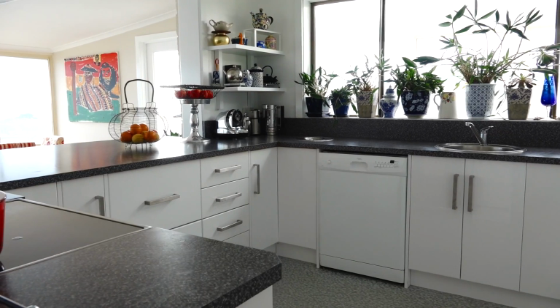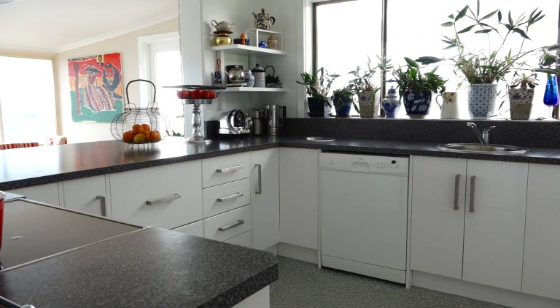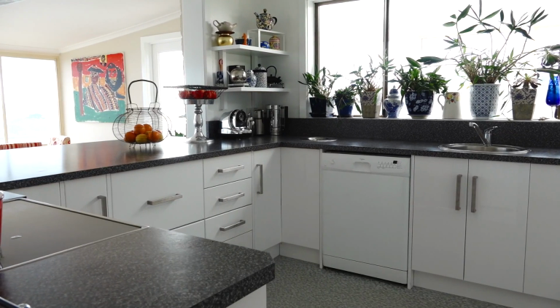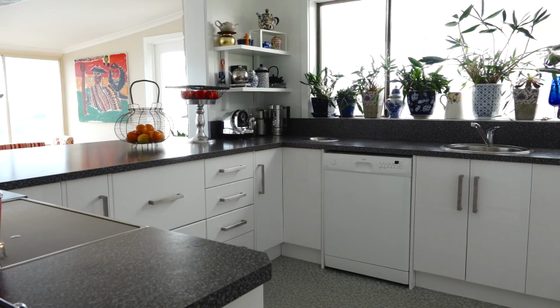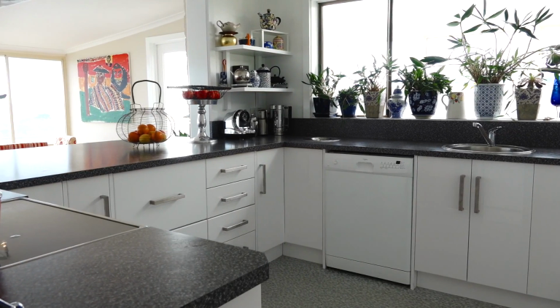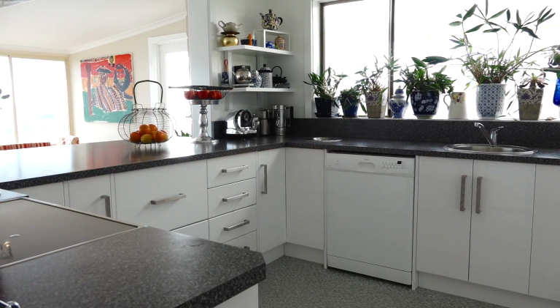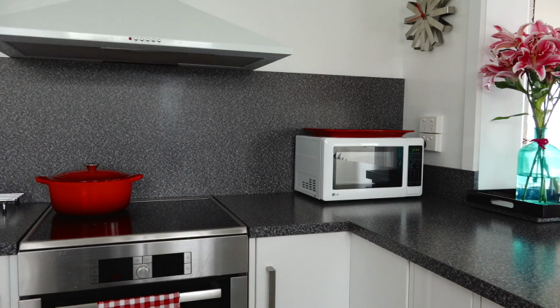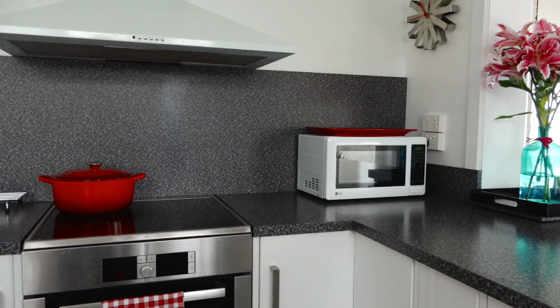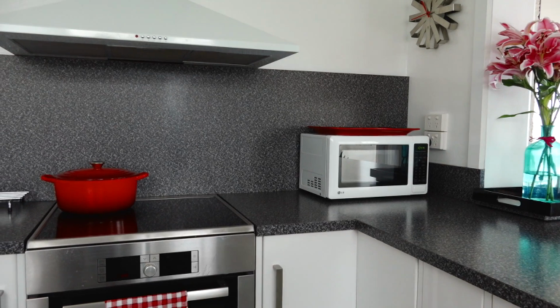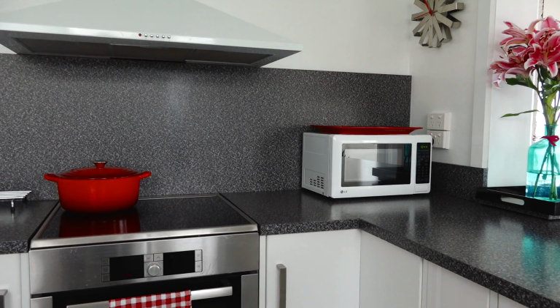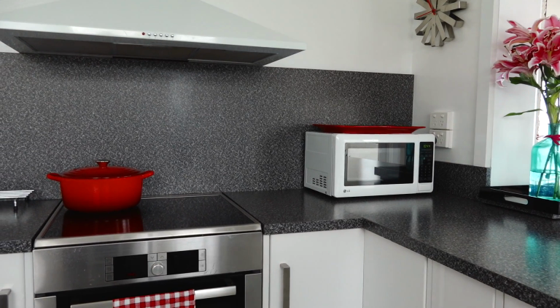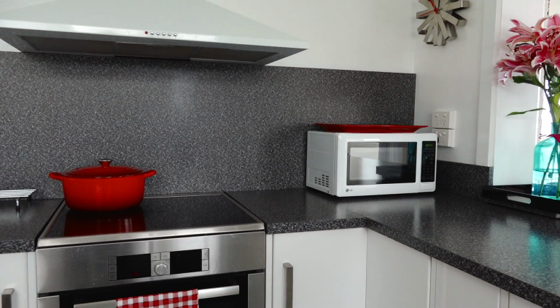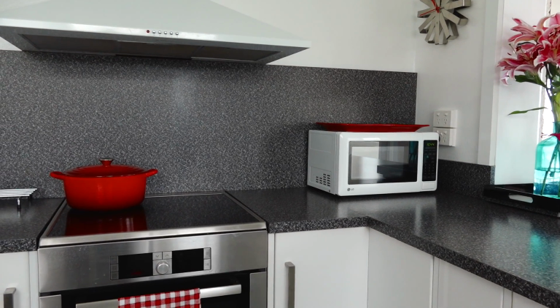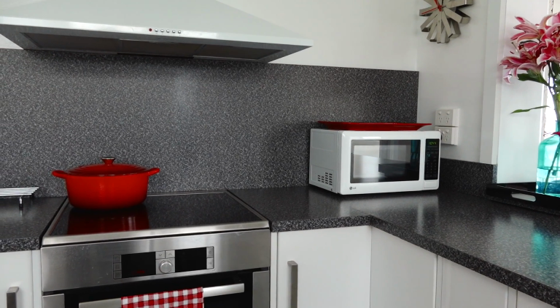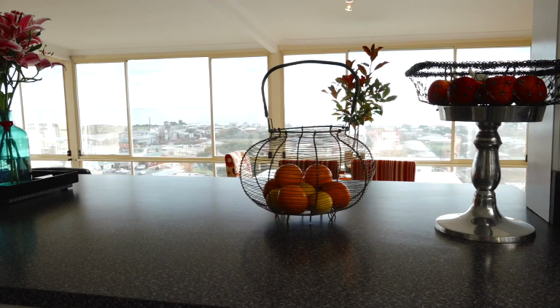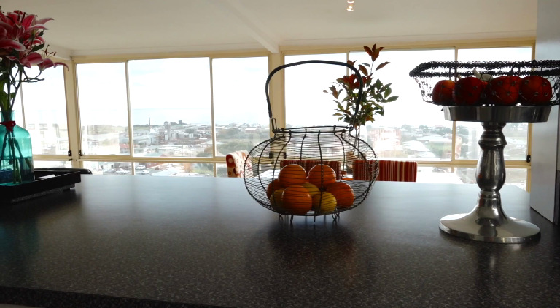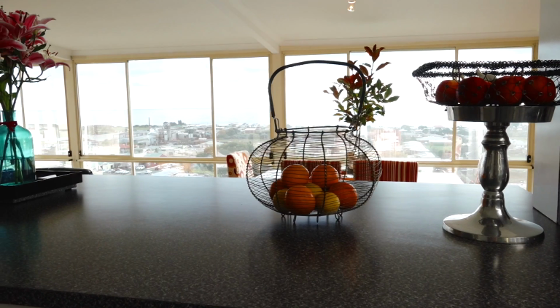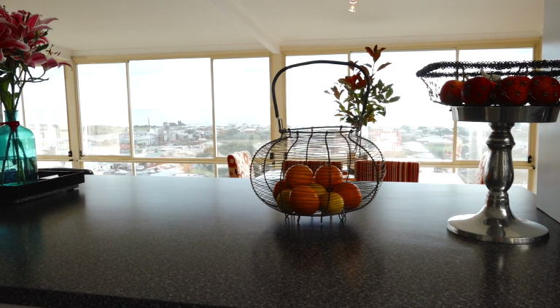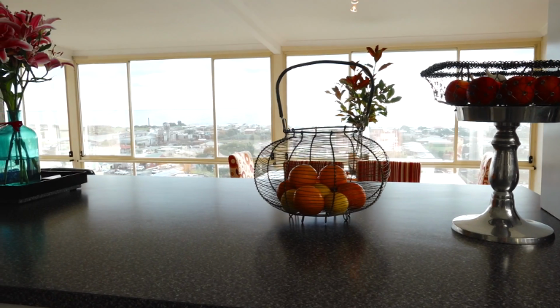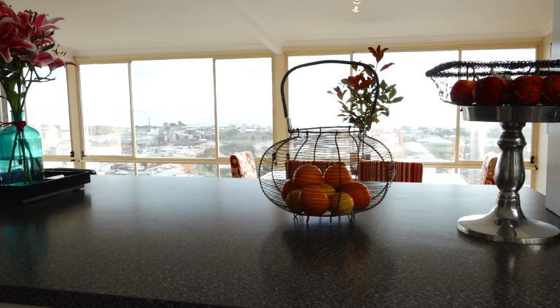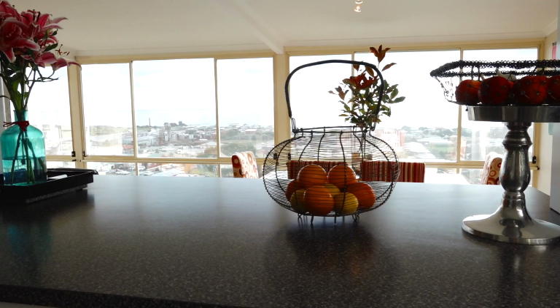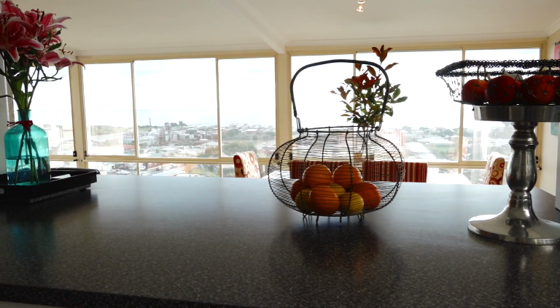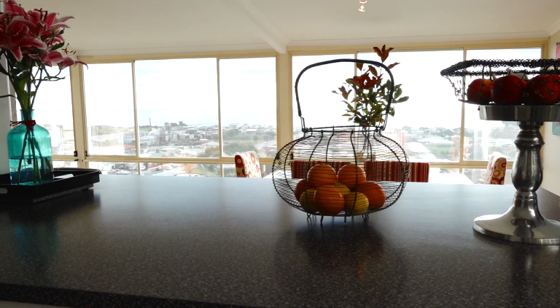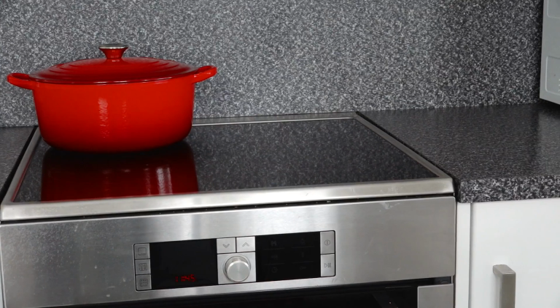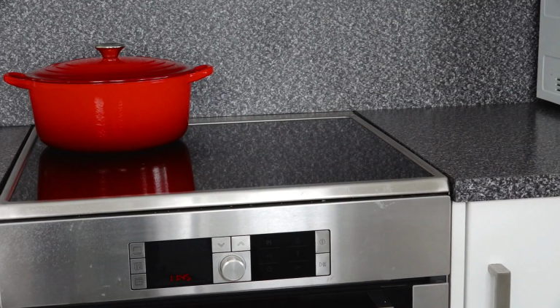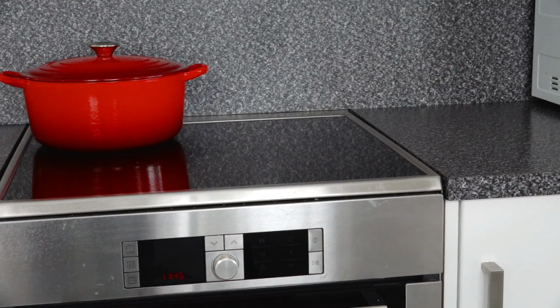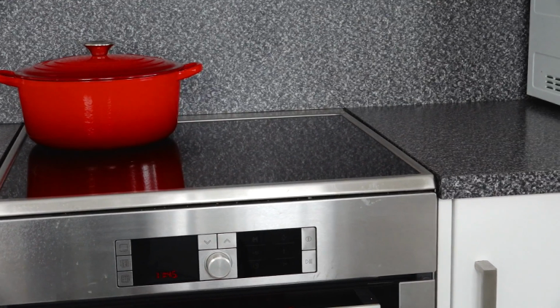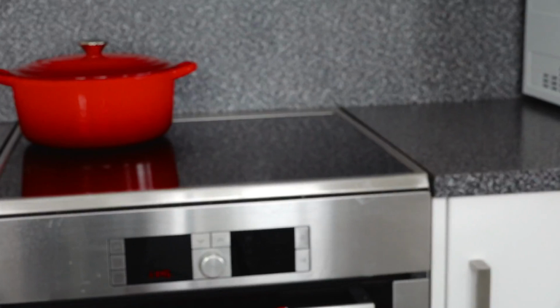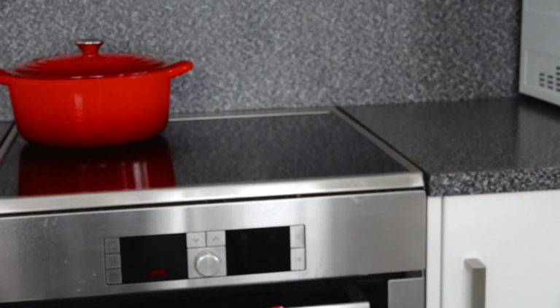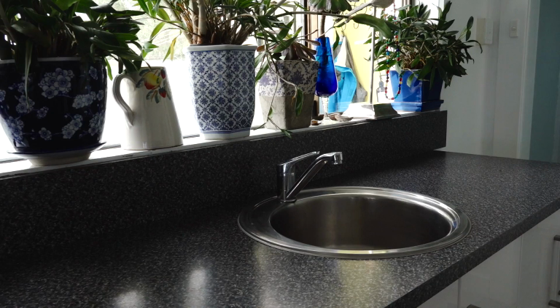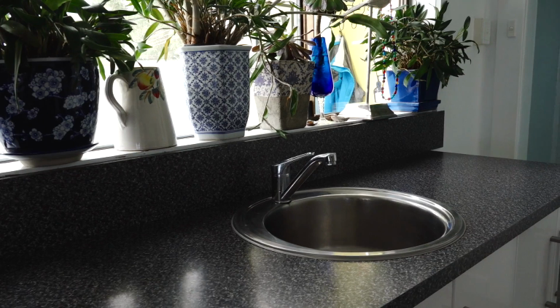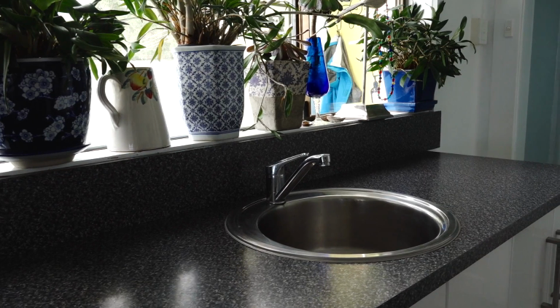In the lovely modern kitchen, you will appreciate the quality finishes and fixtures, including a Bosch oven and Dishlex dishwasher.